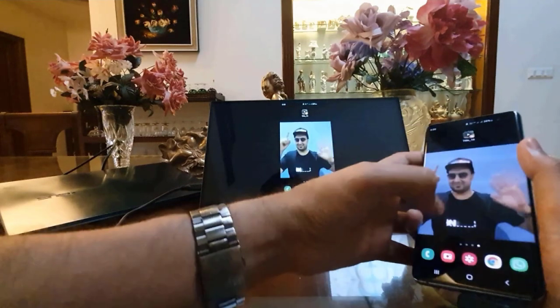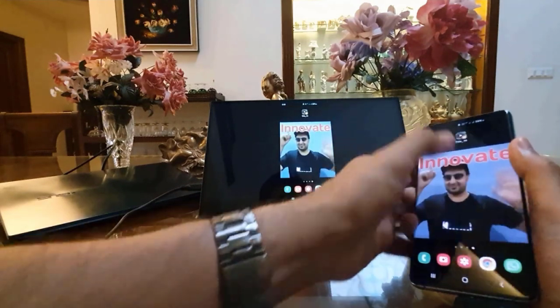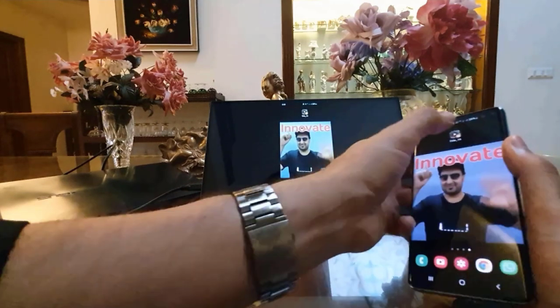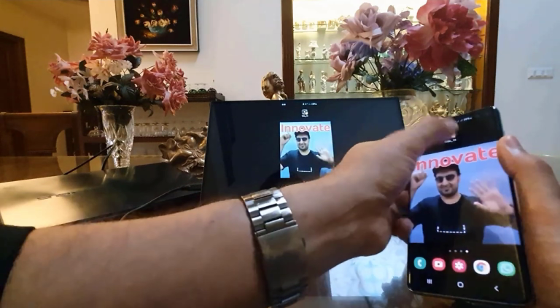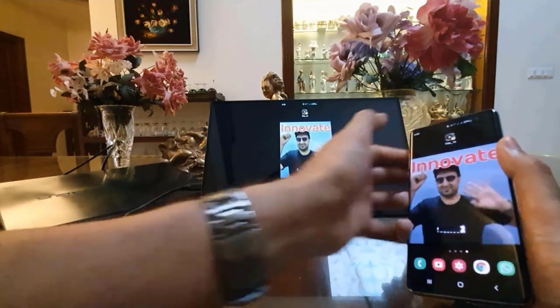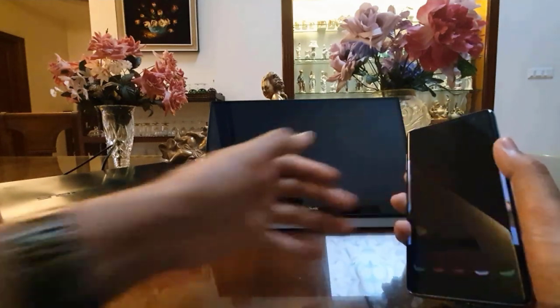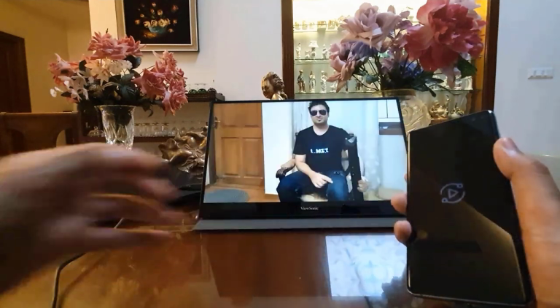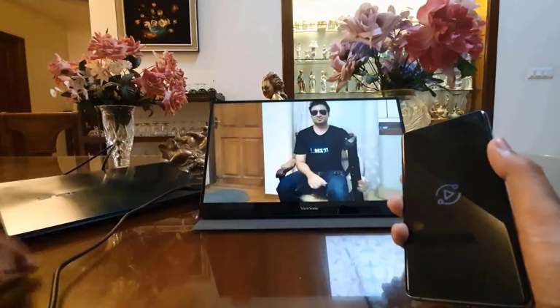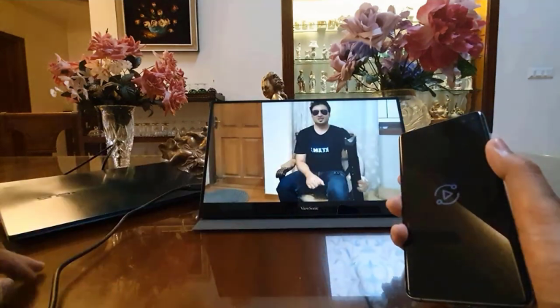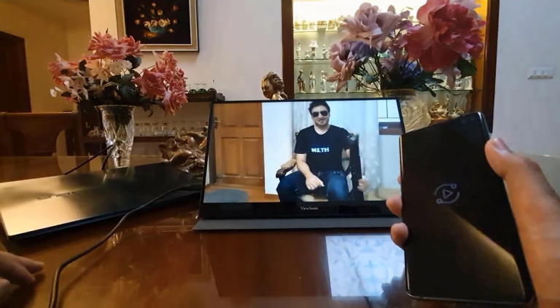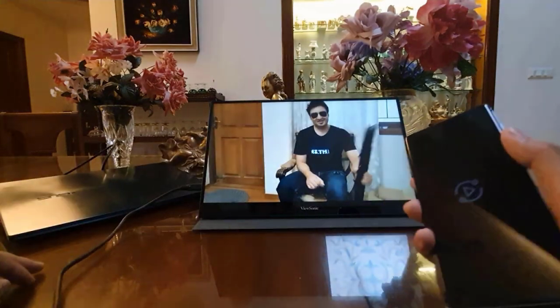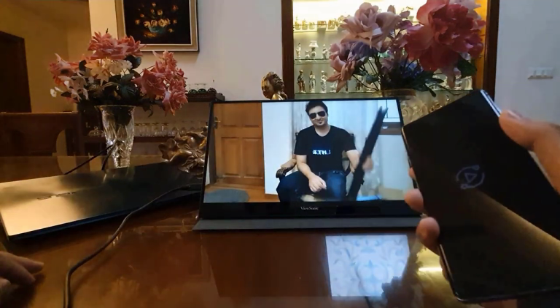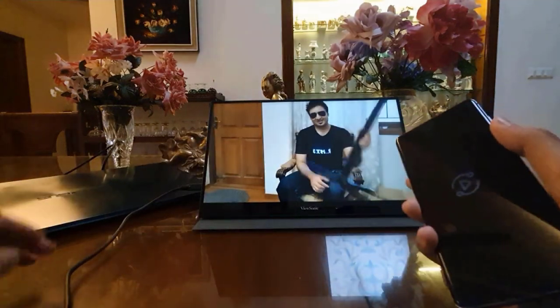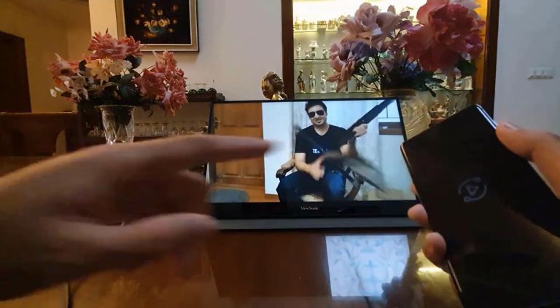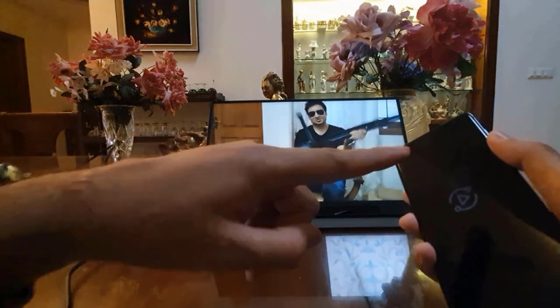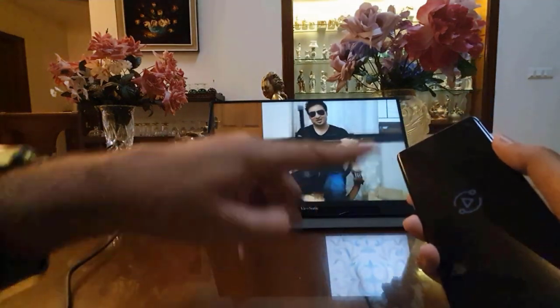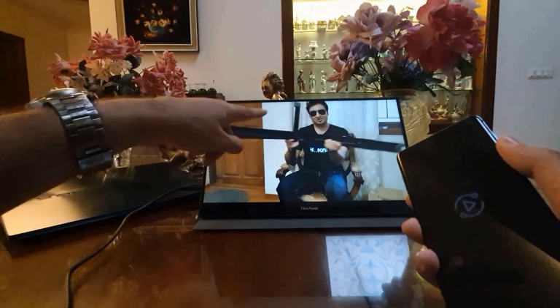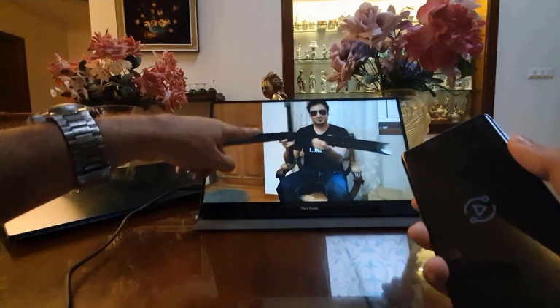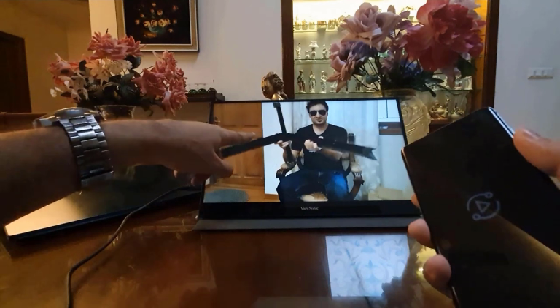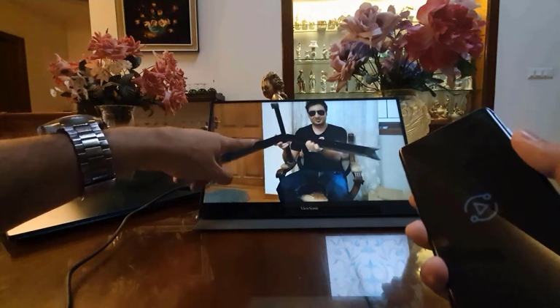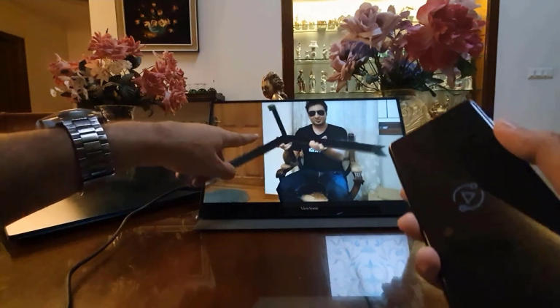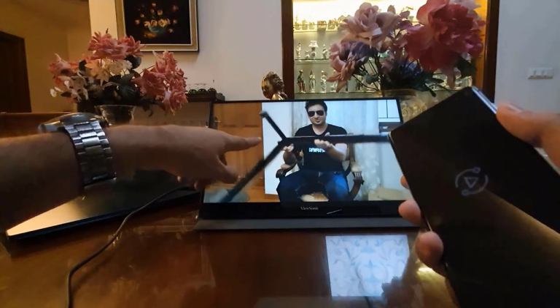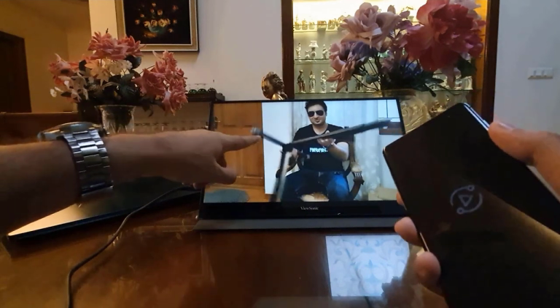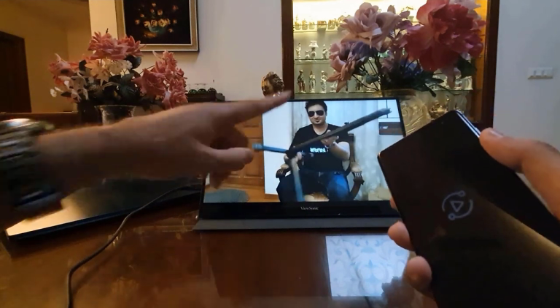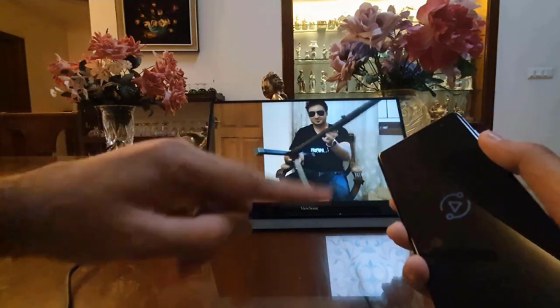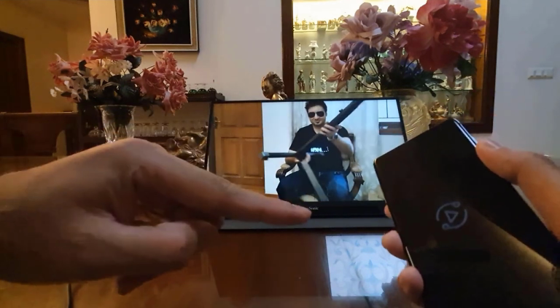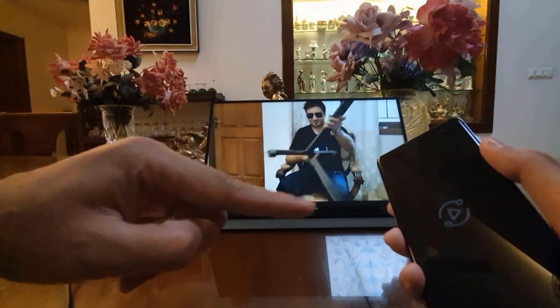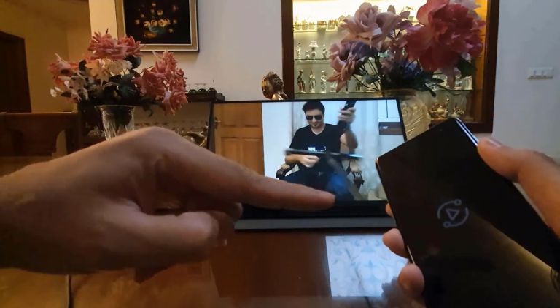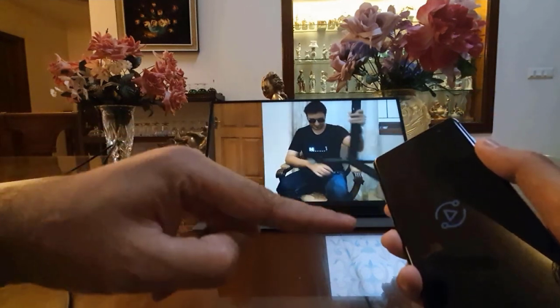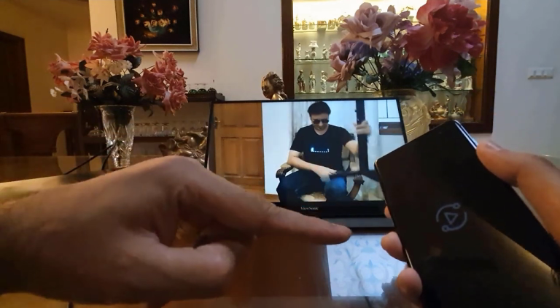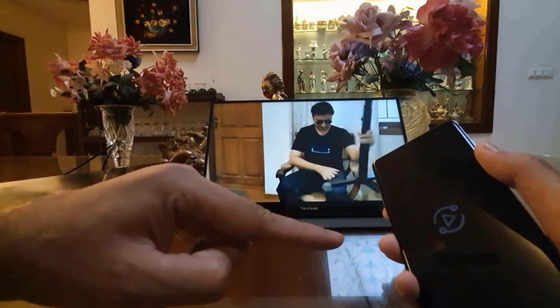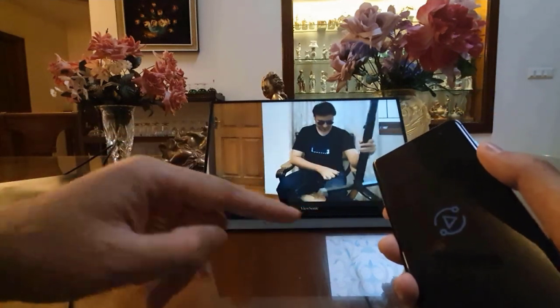And if I want to play a video, I can do that as well. But the video will play only on this screen — it won't be playing on the other screen.